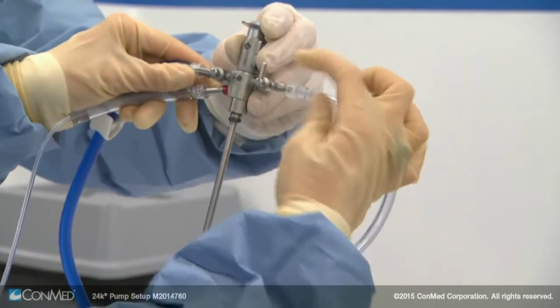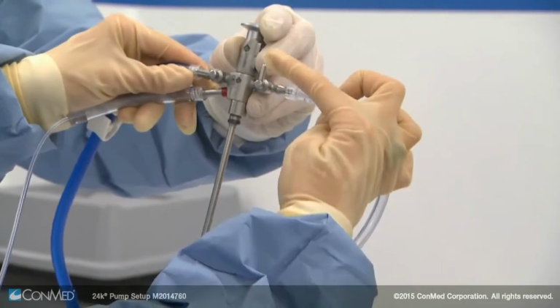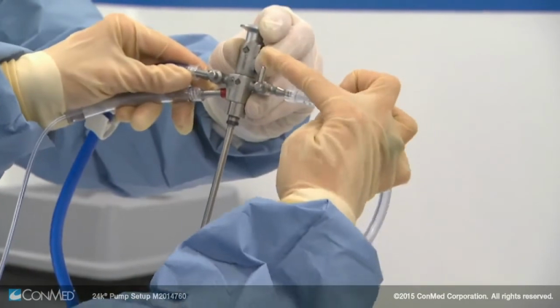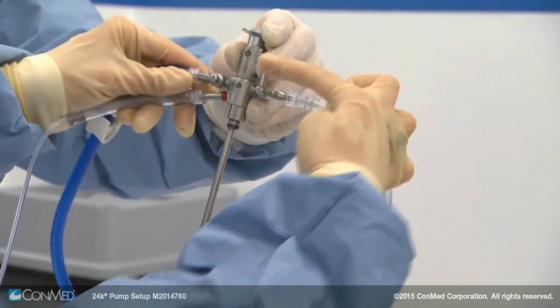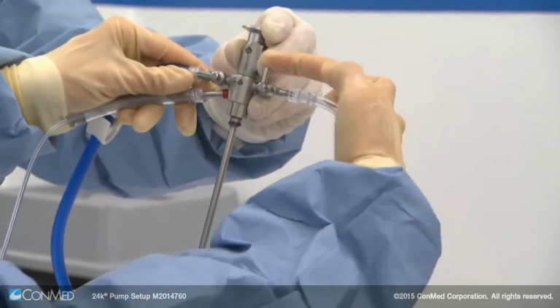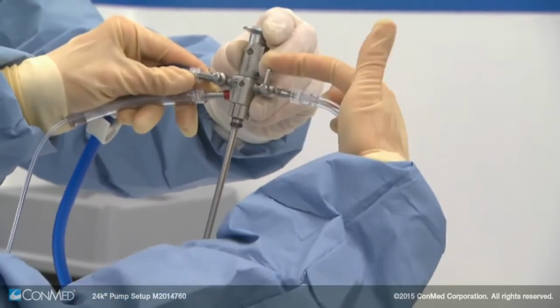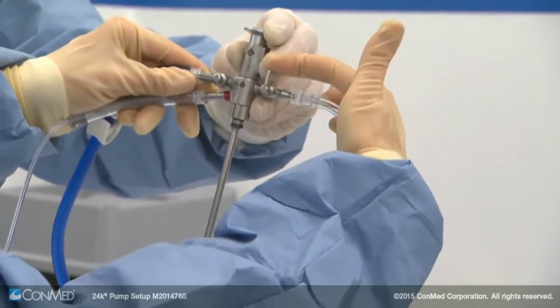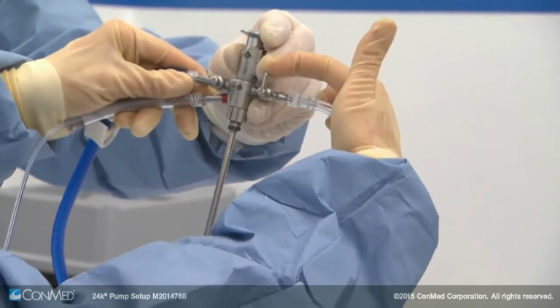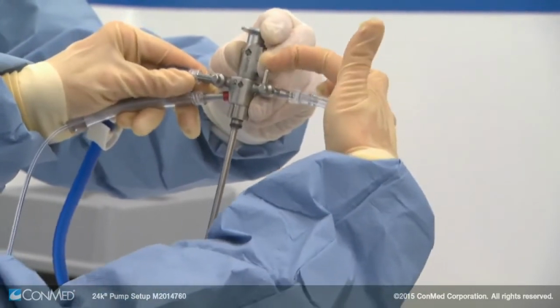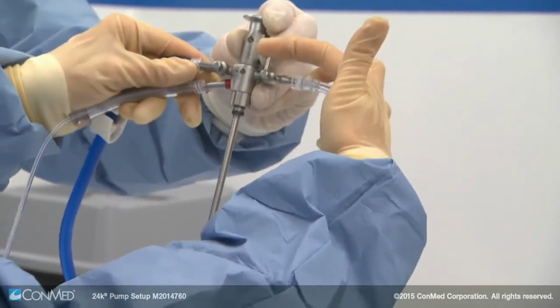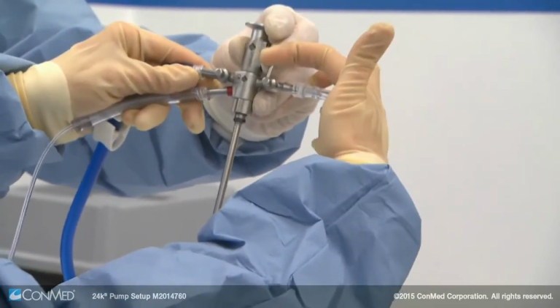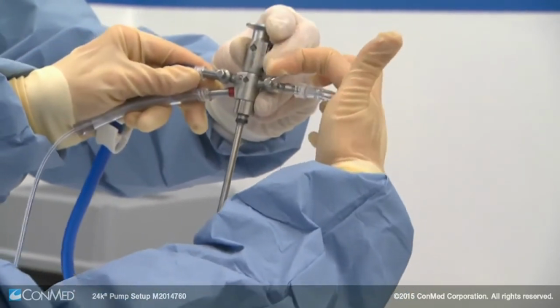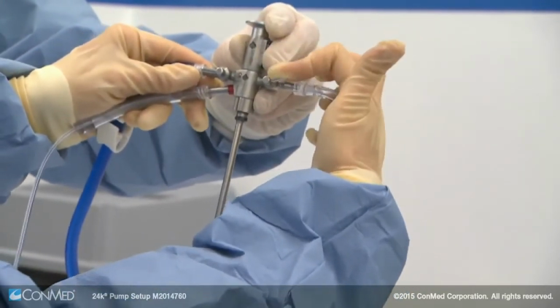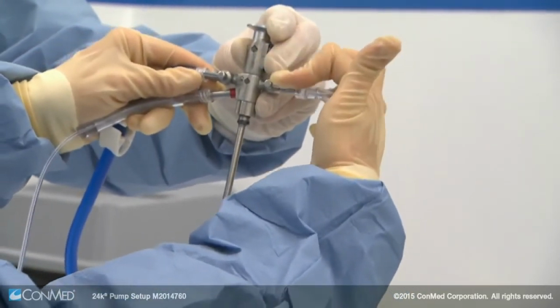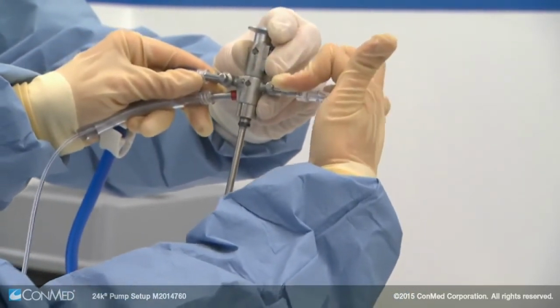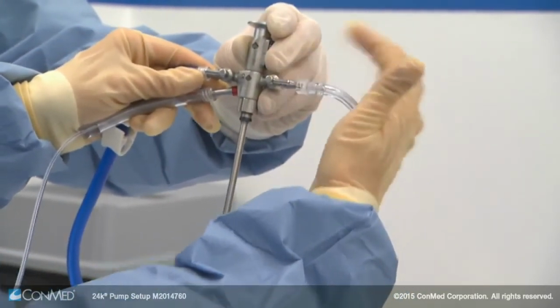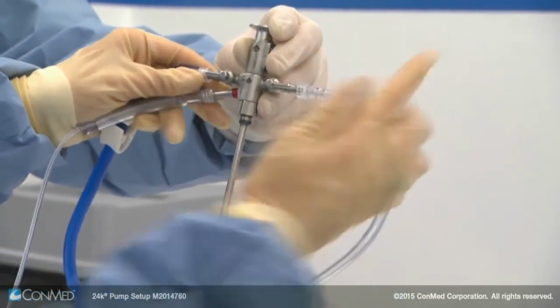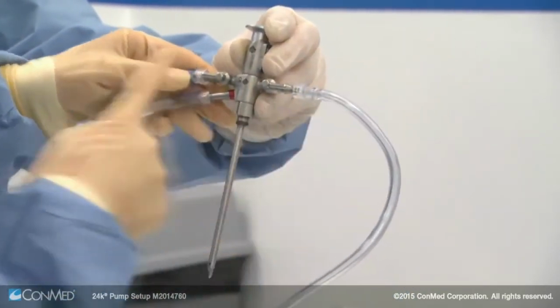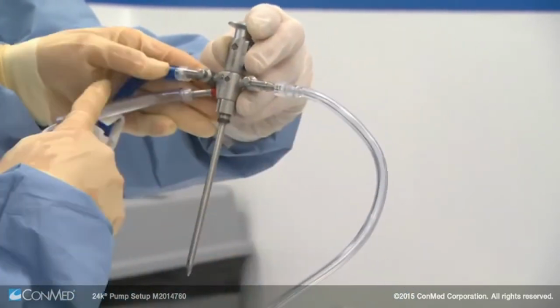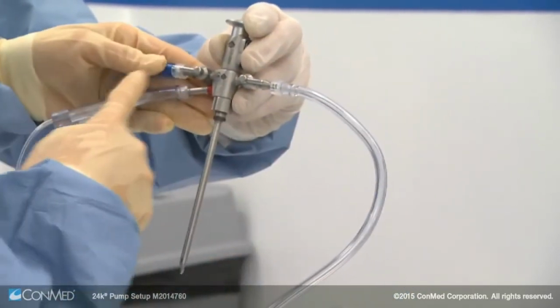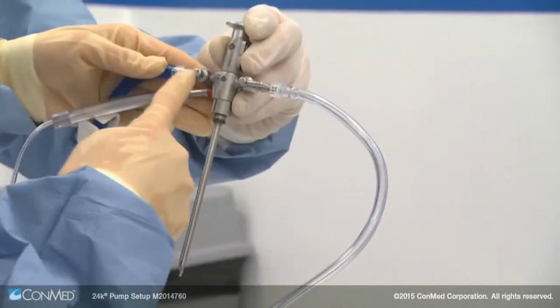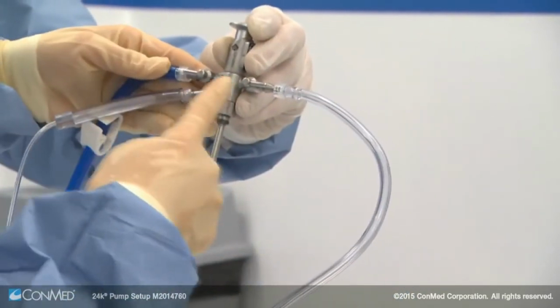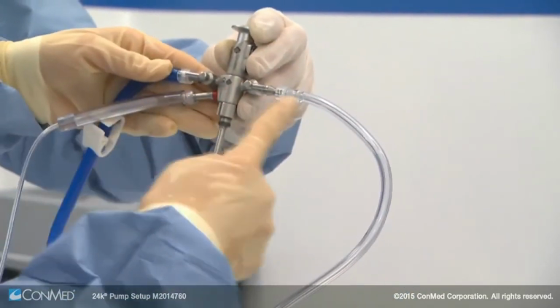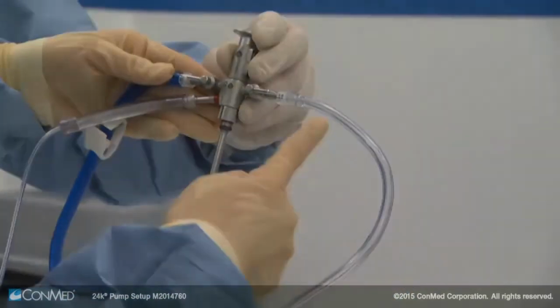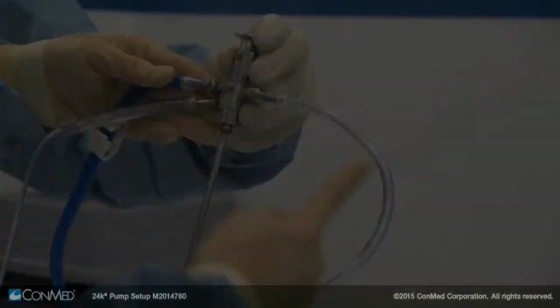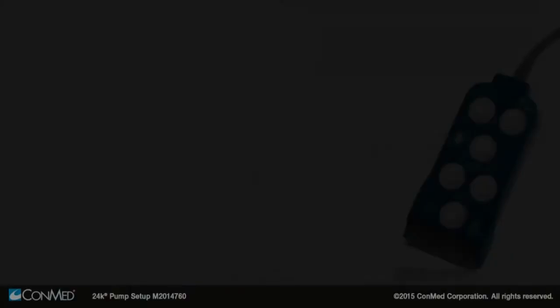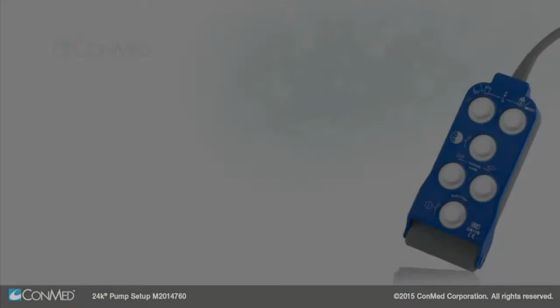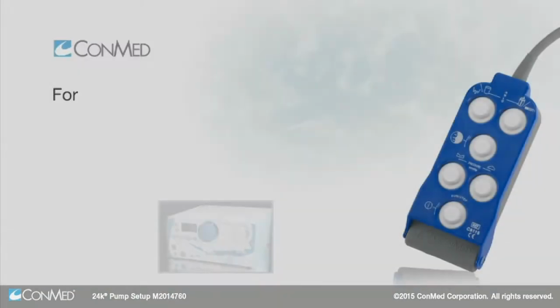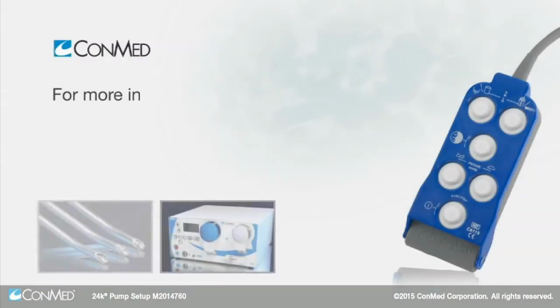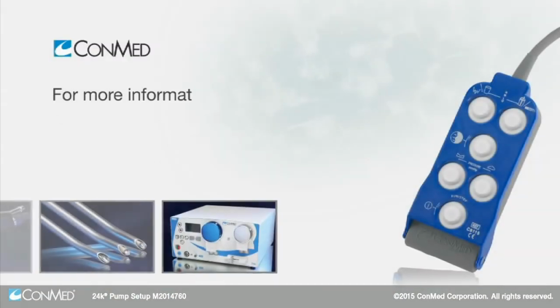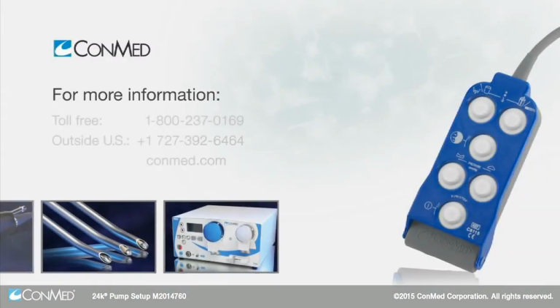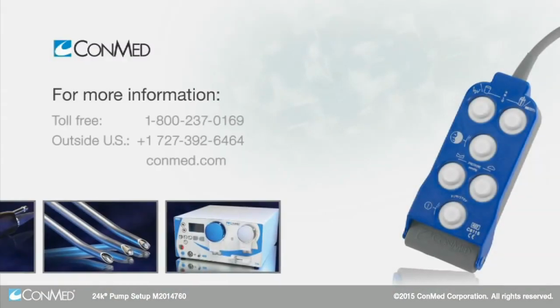Using a dual stopcock scope sheath, install the outflow line to the outflow port. Open the outflow lever to allow fluid to pass through. You're now ready to begin.